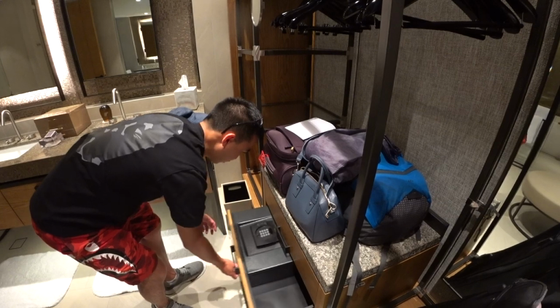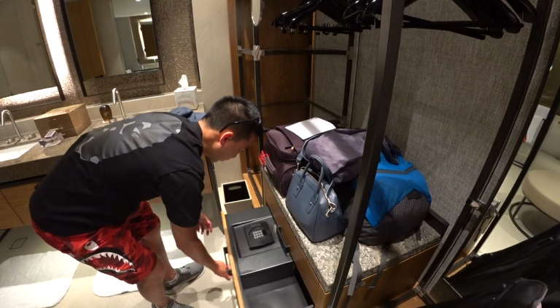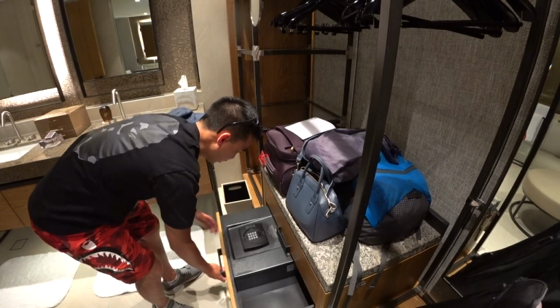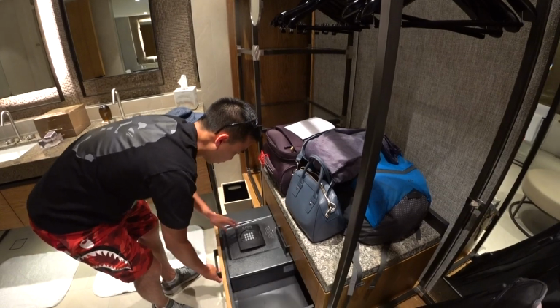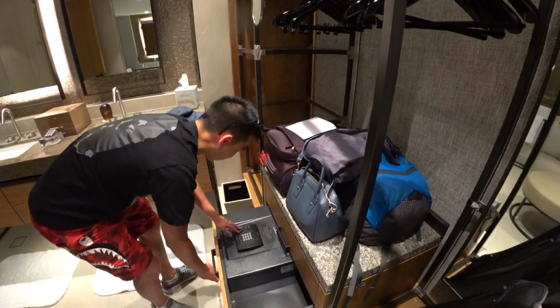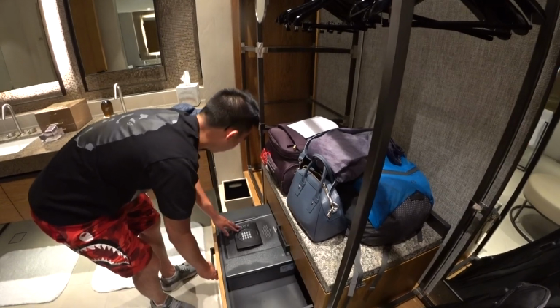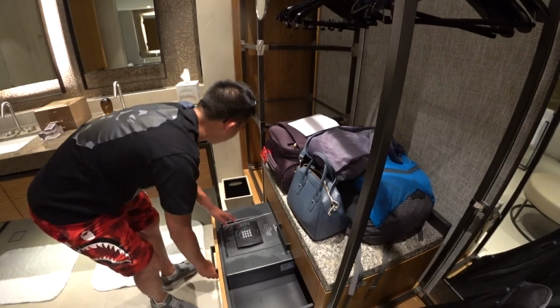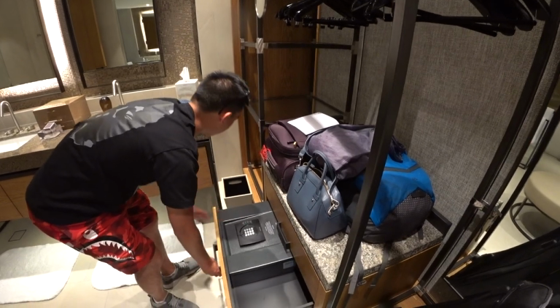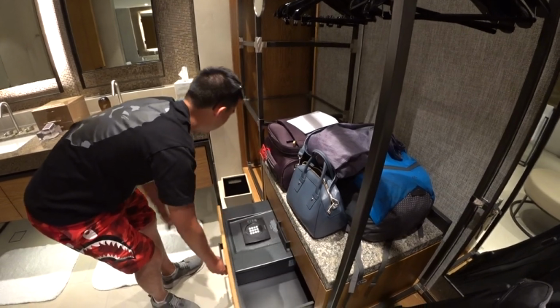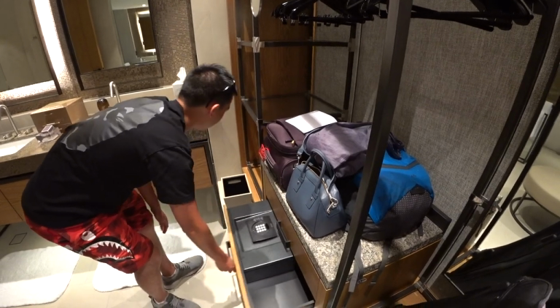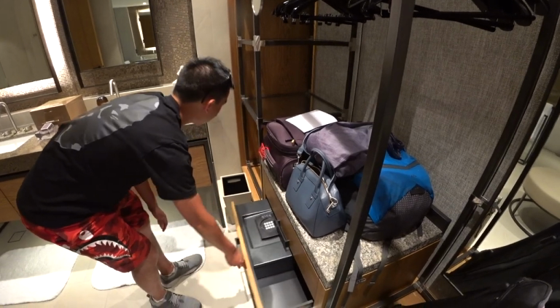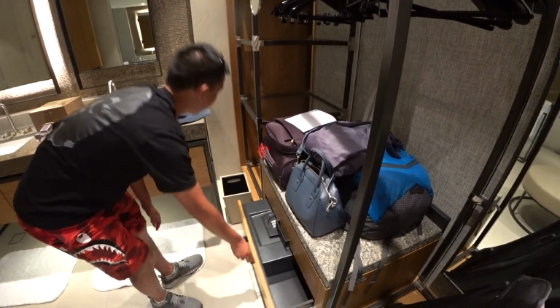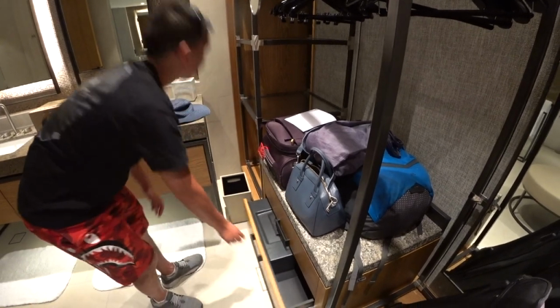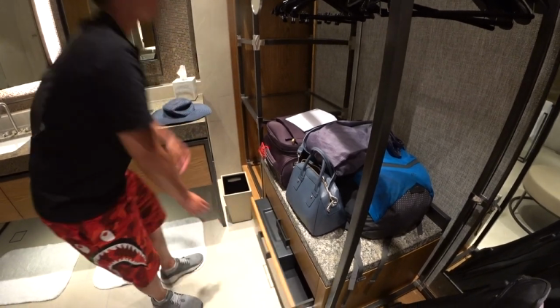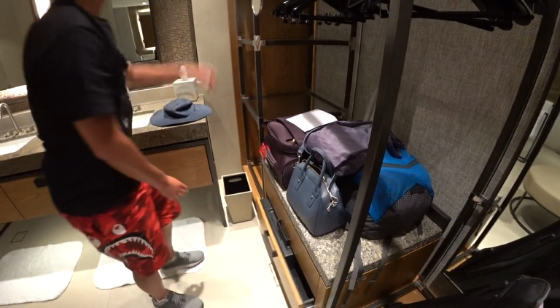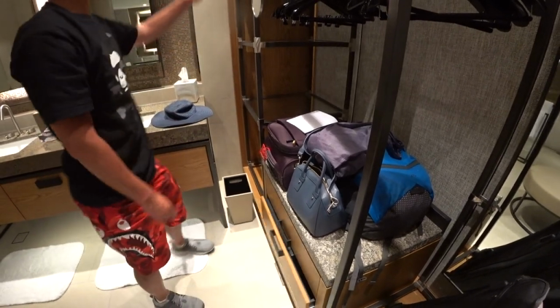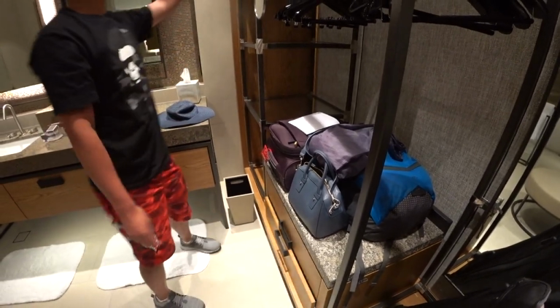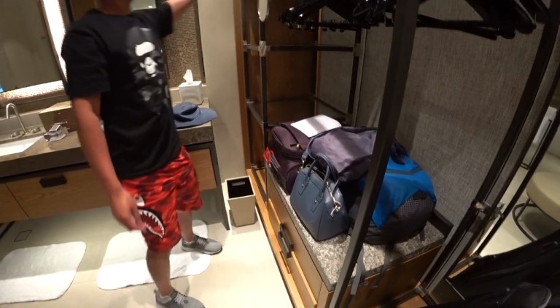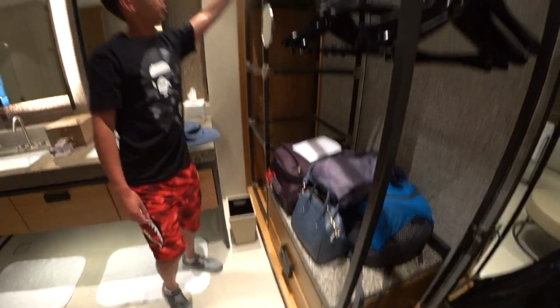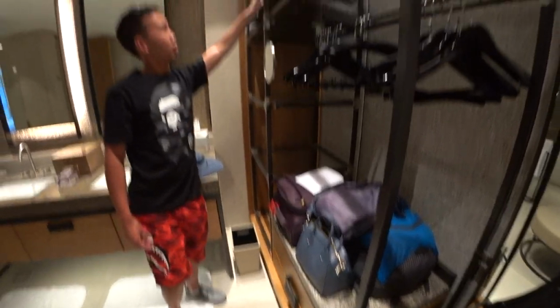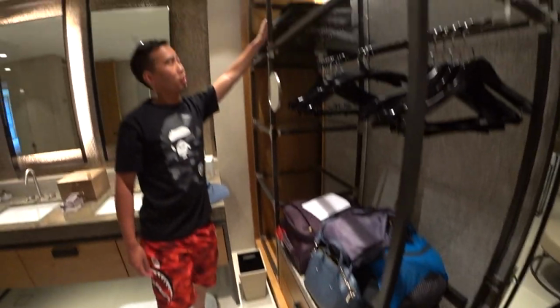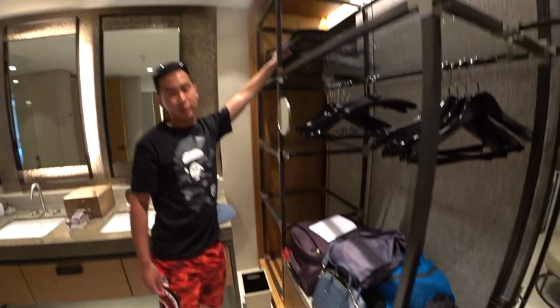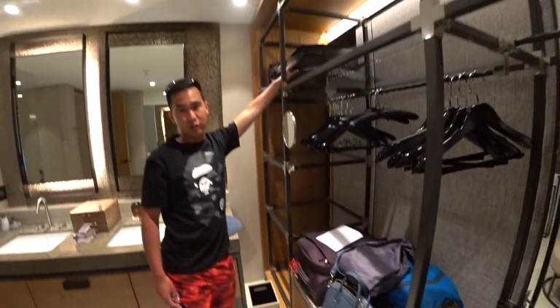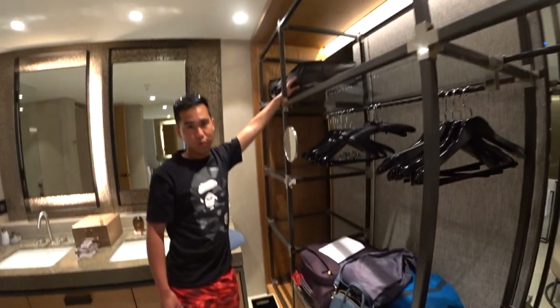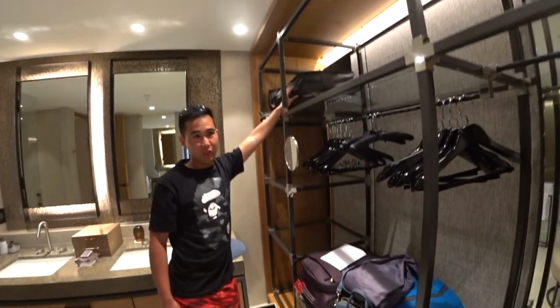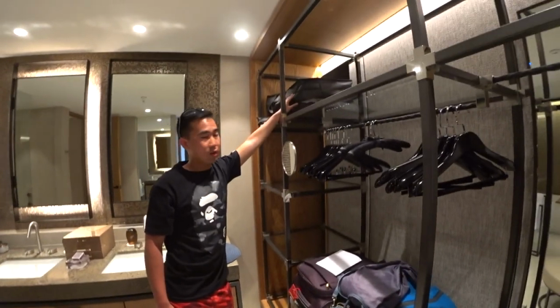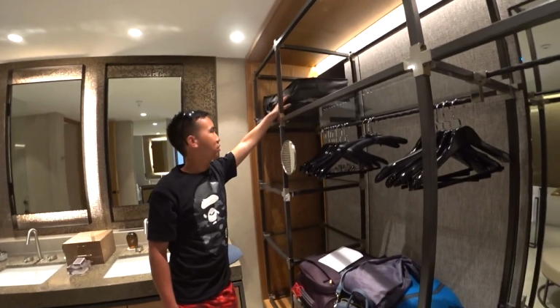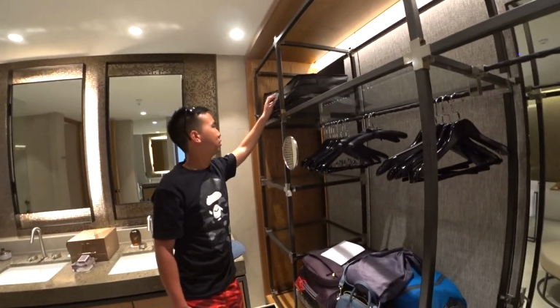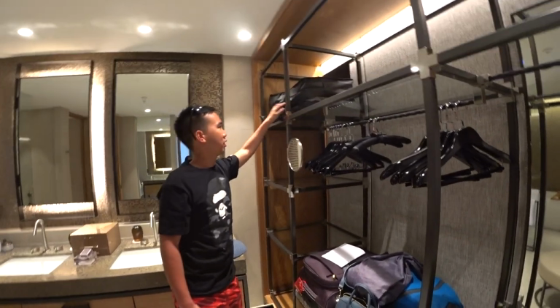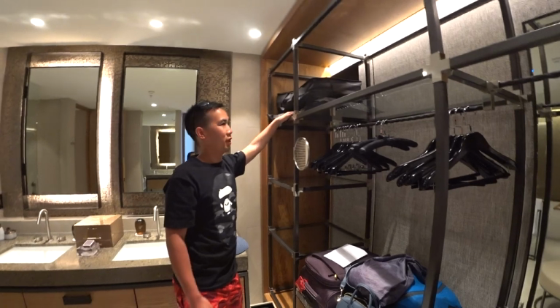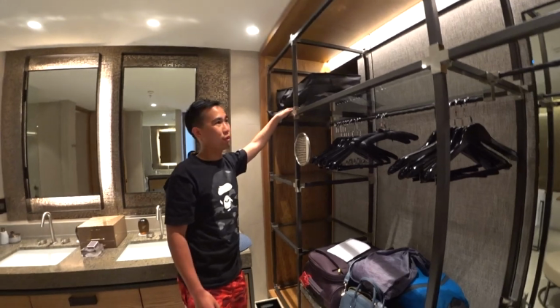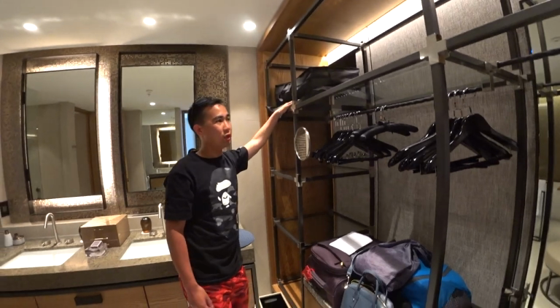Here's the safety lock. Up here you've got an extra blanket and pillow.